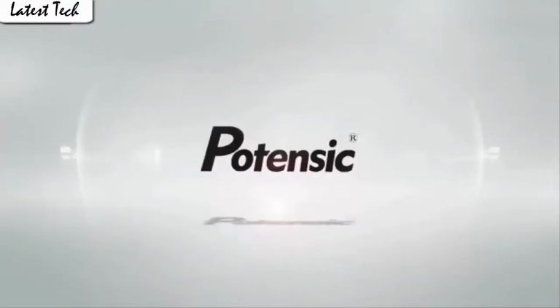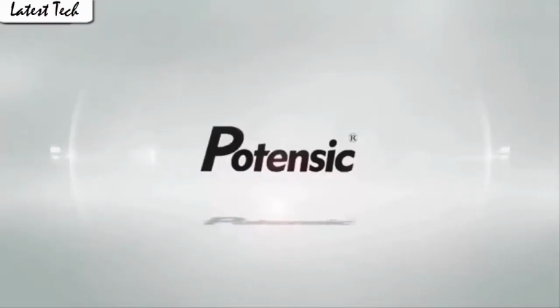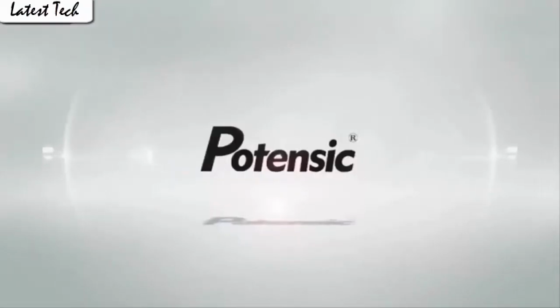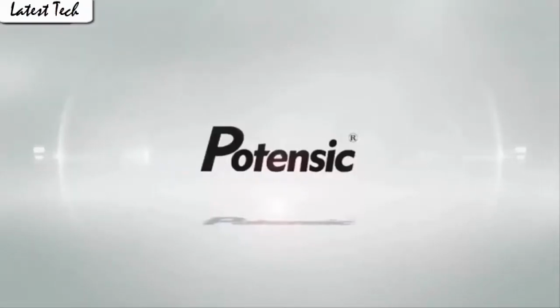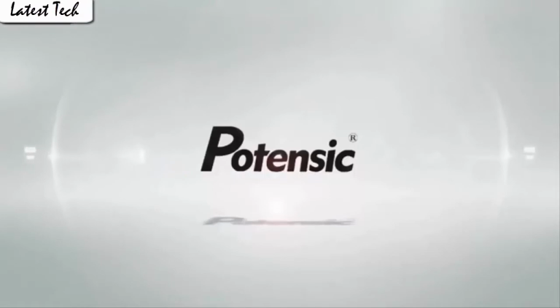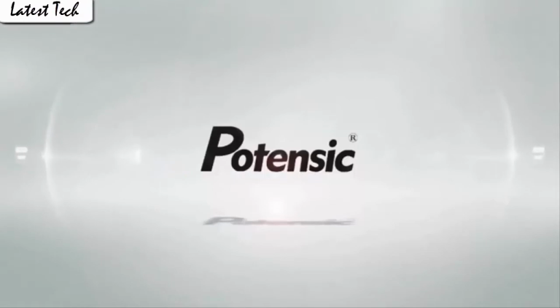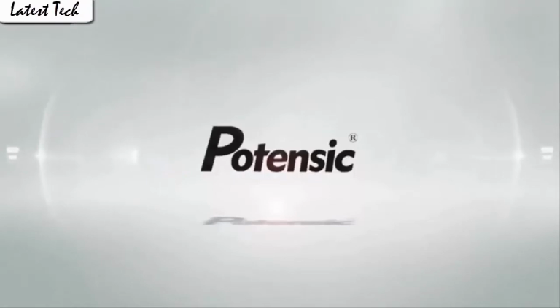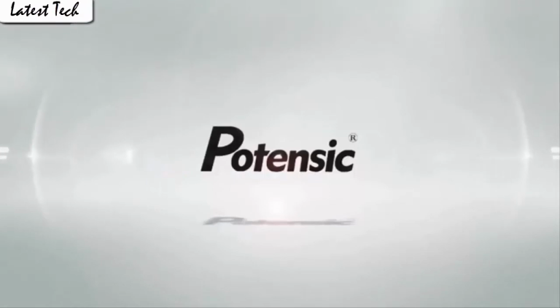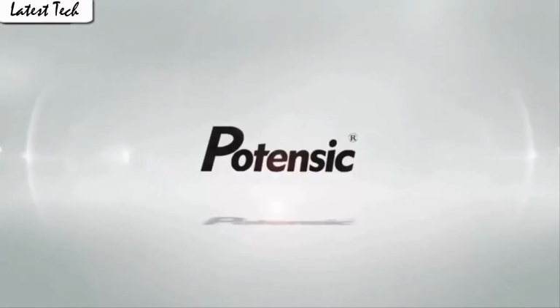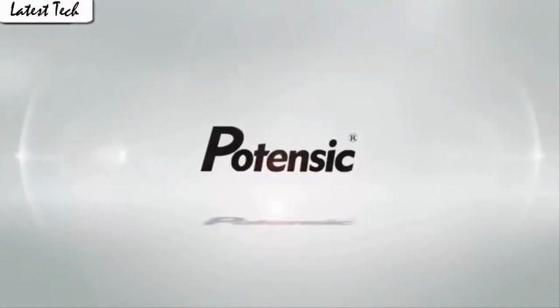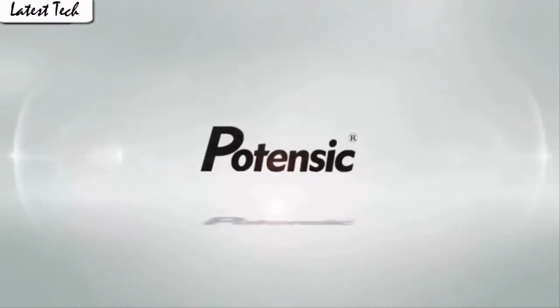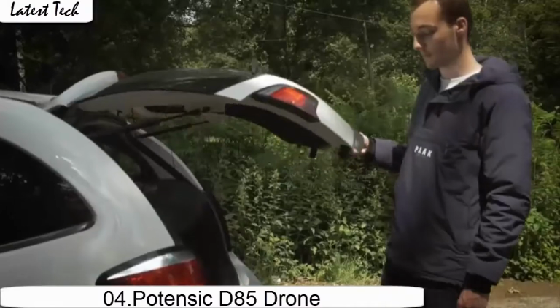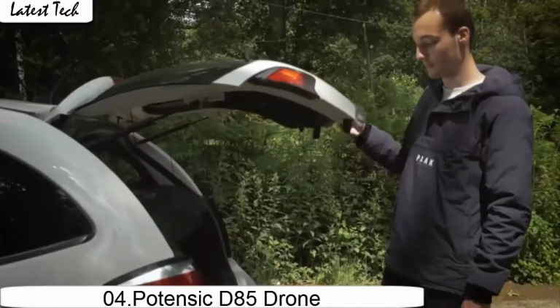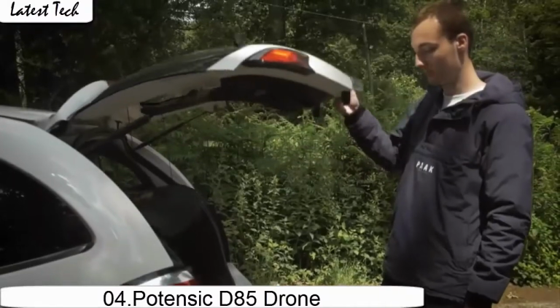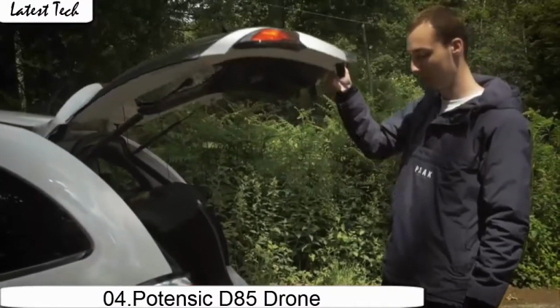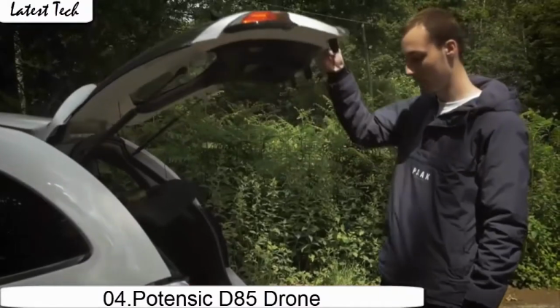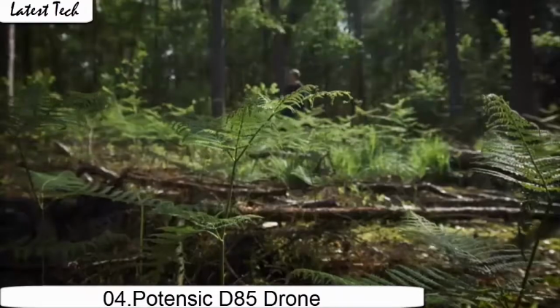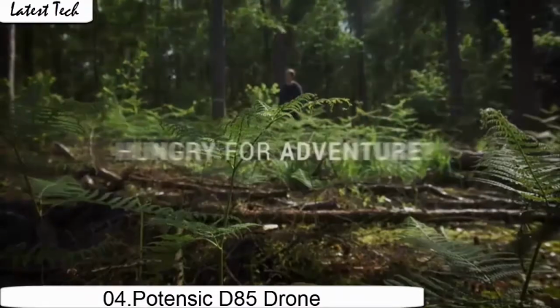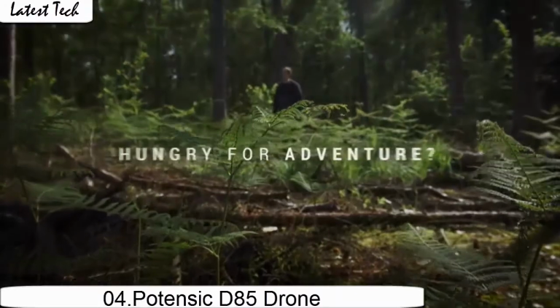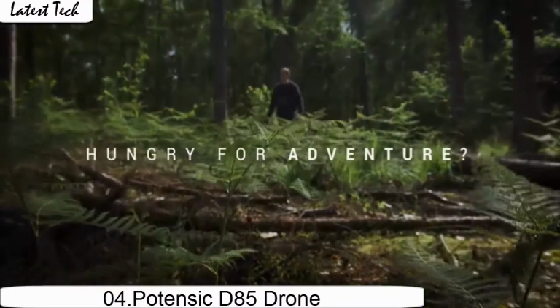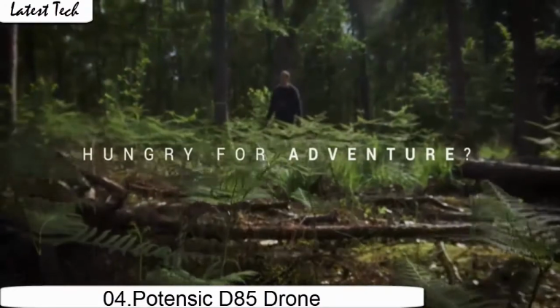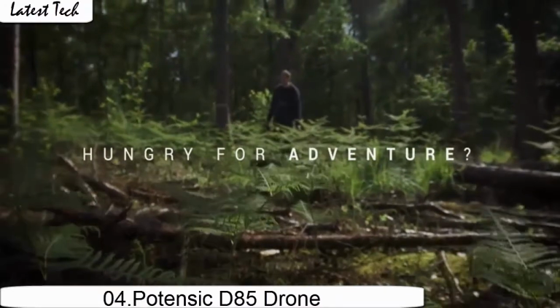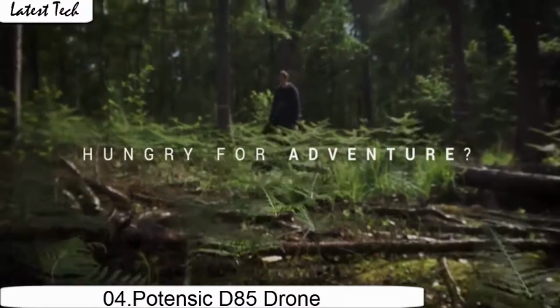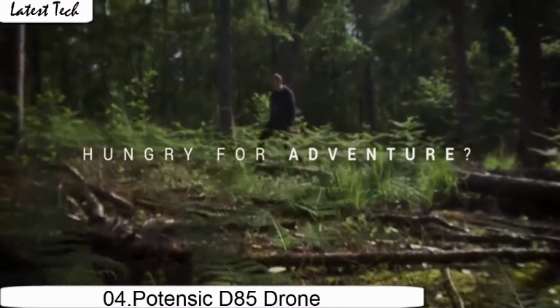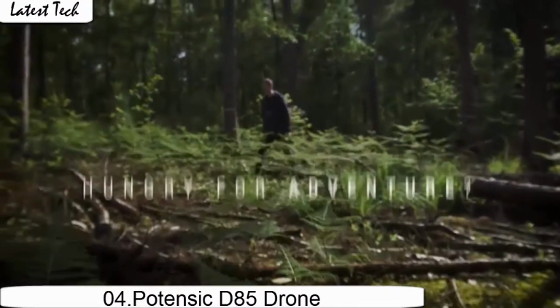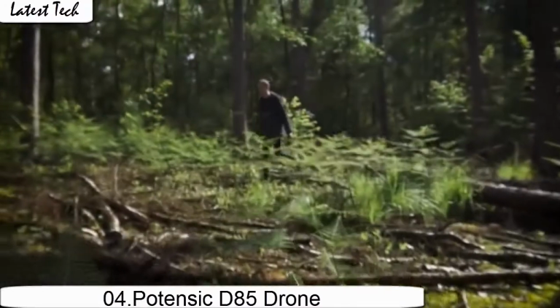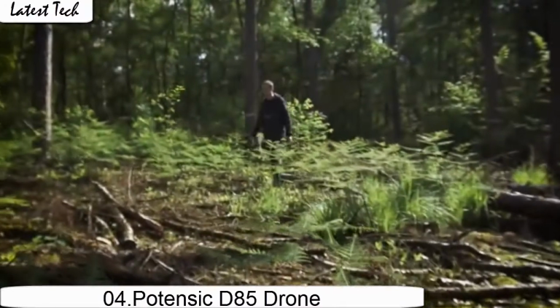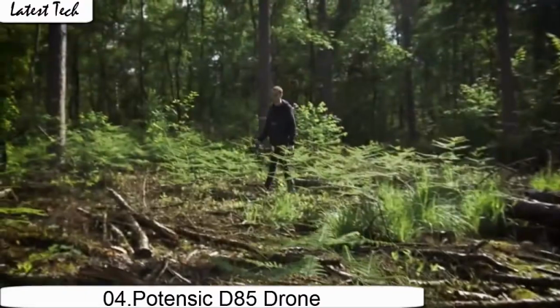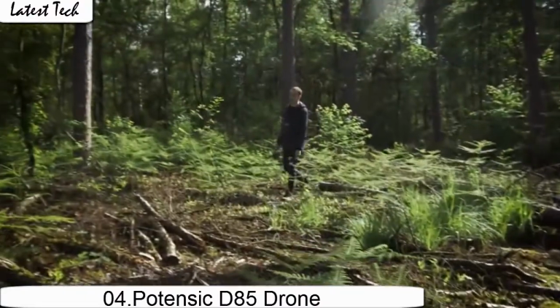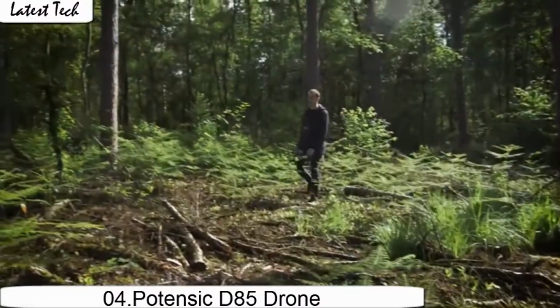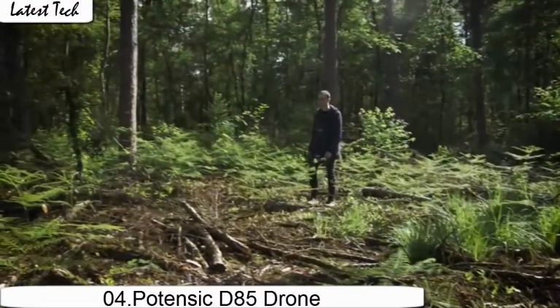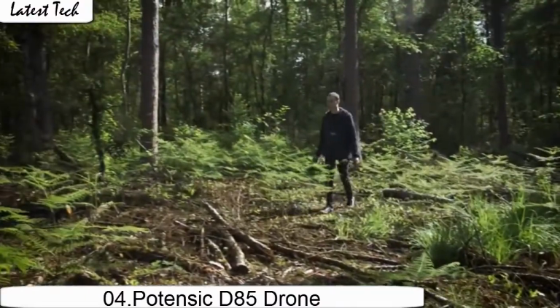Press the button to make the drone engine start or land. The drone allows switching between 3 speed modes: low, medium, and high speed.